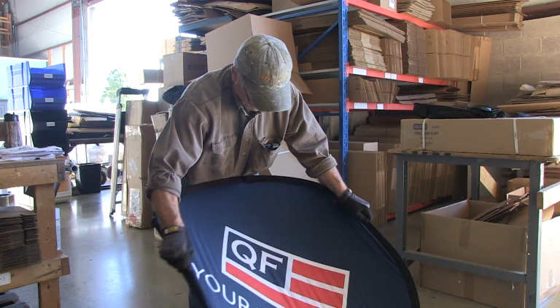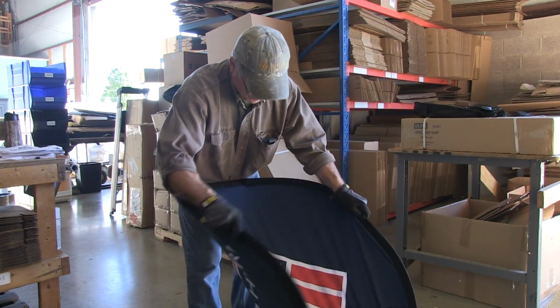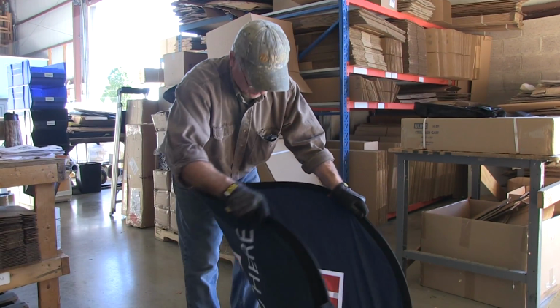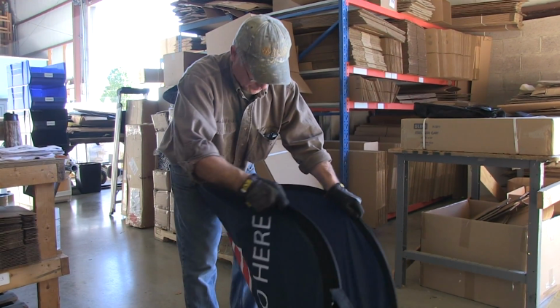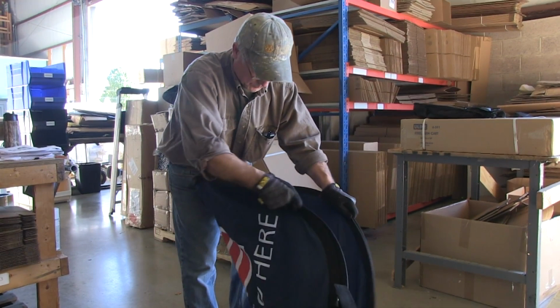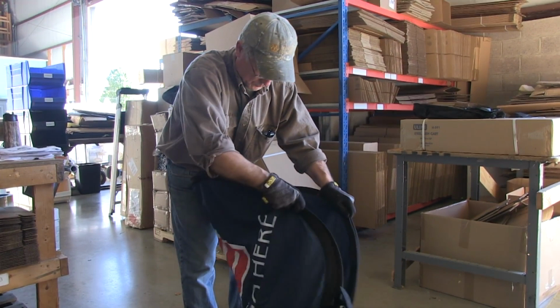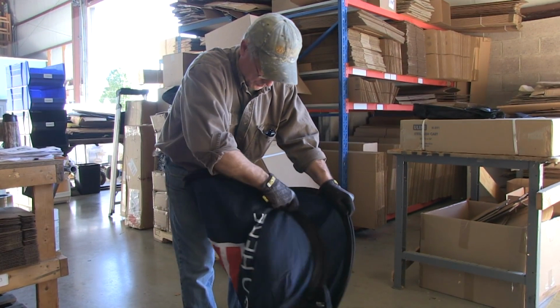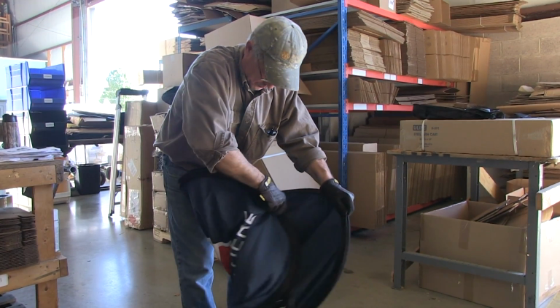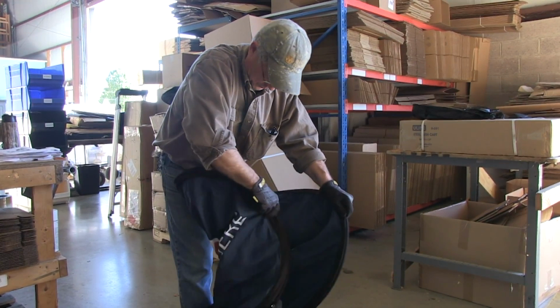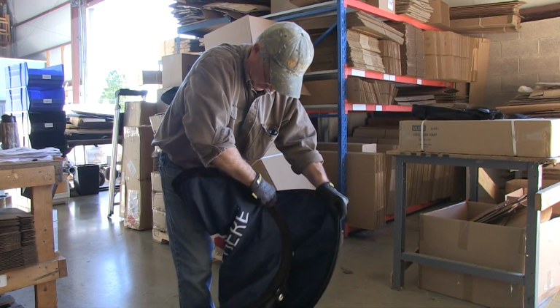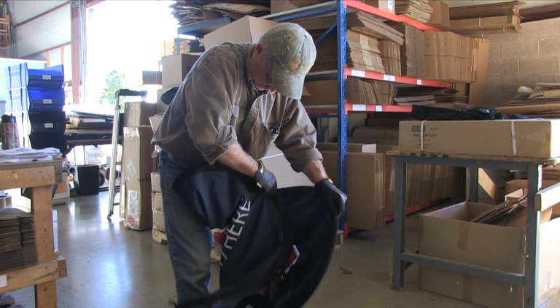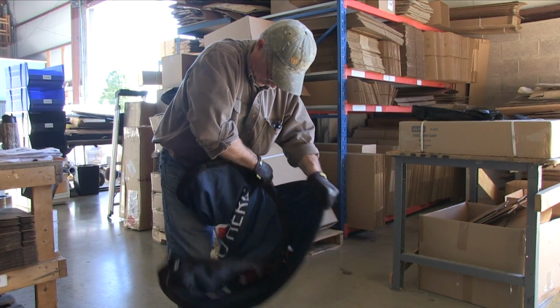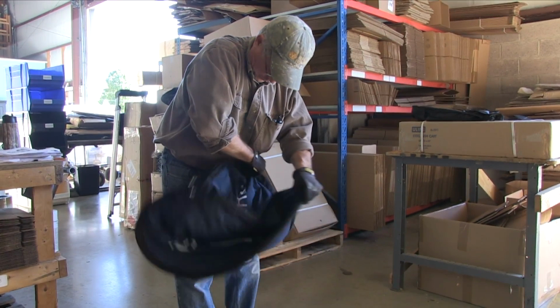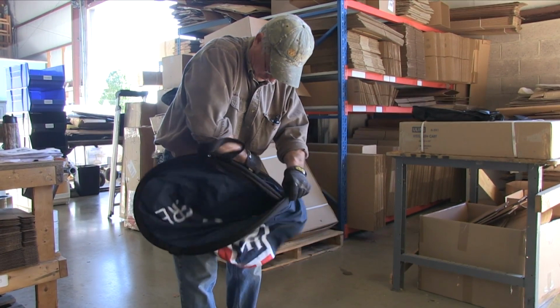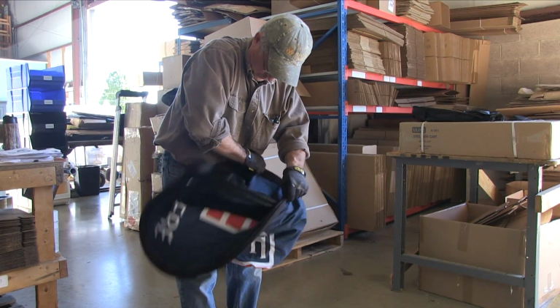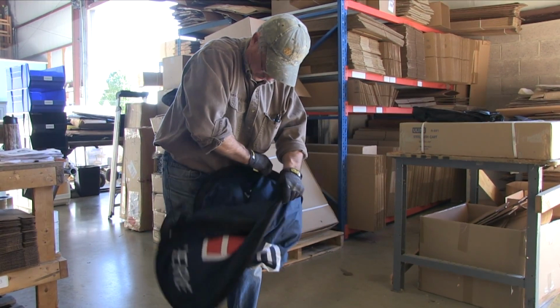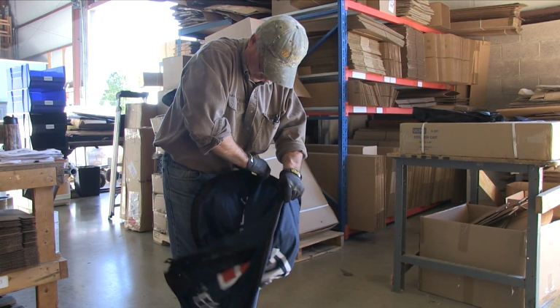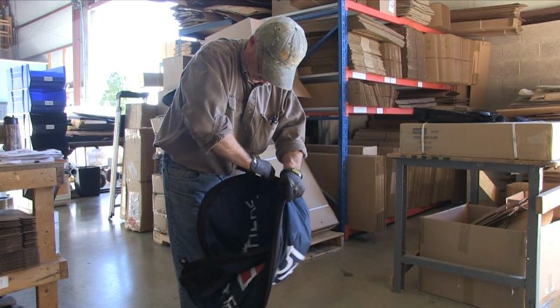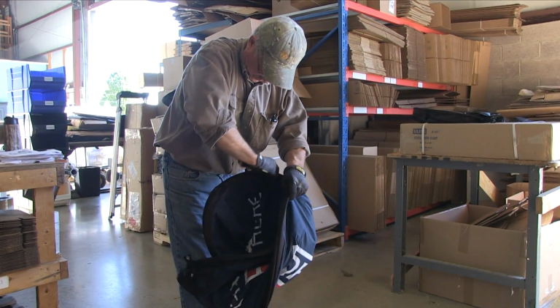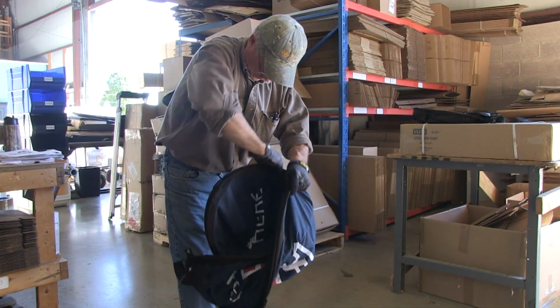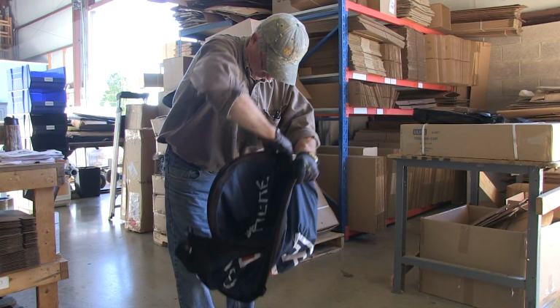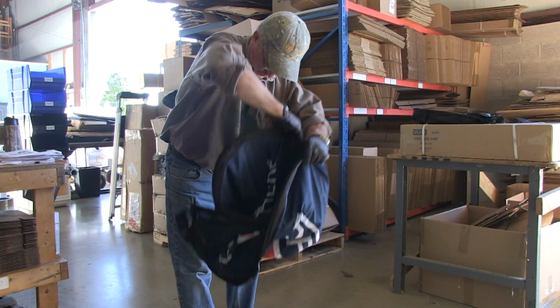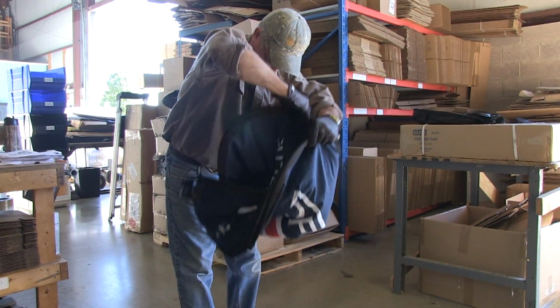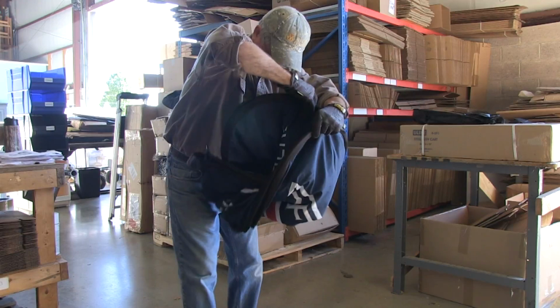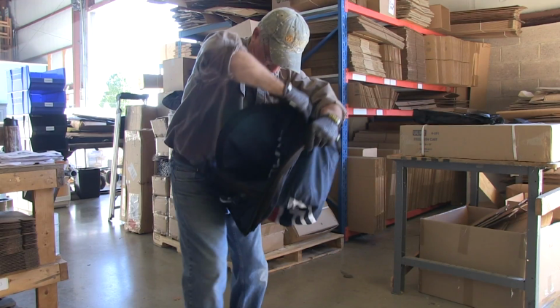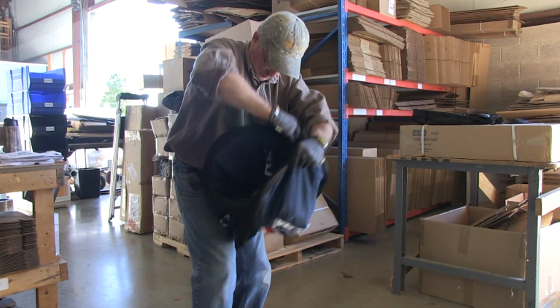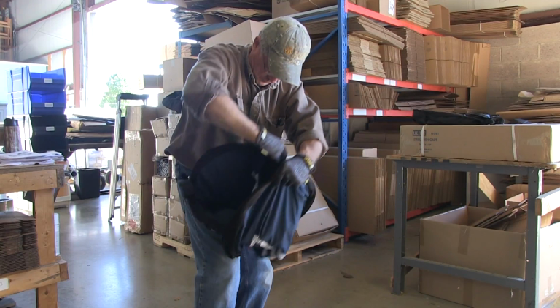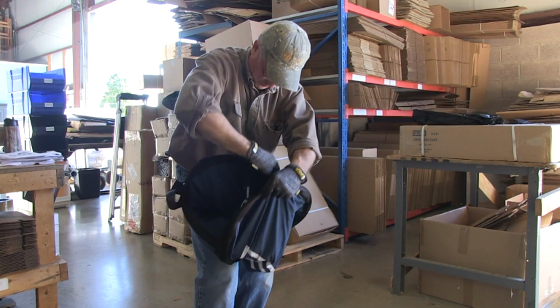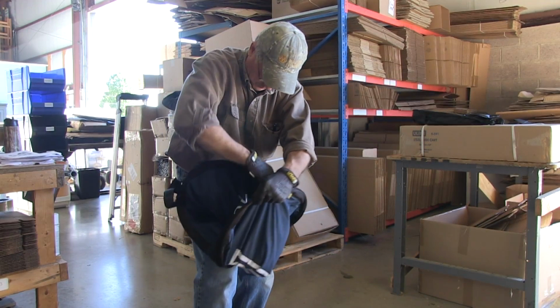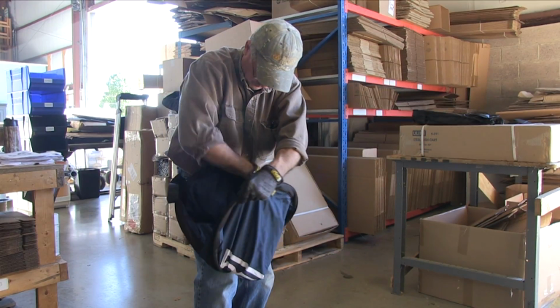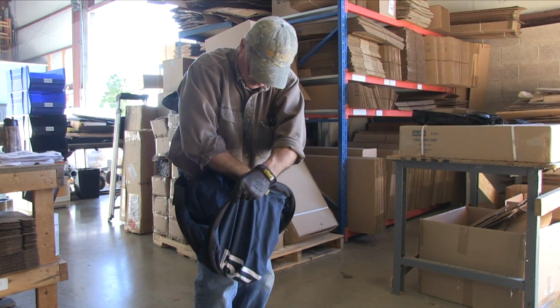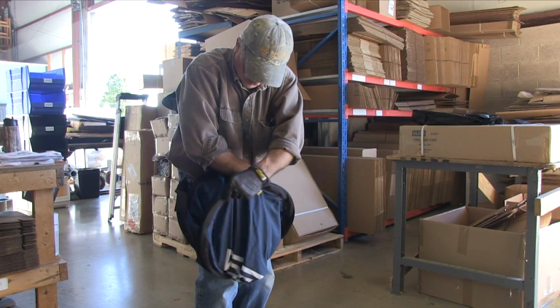Step 3: Fold each side inwards and the pop-up banner should fold into three circular sections.